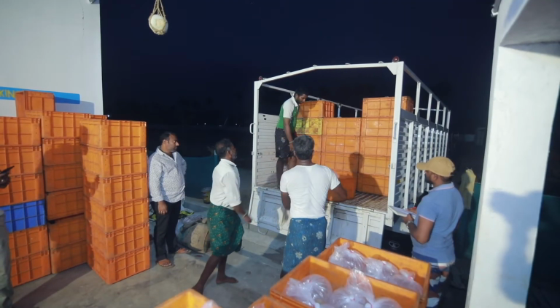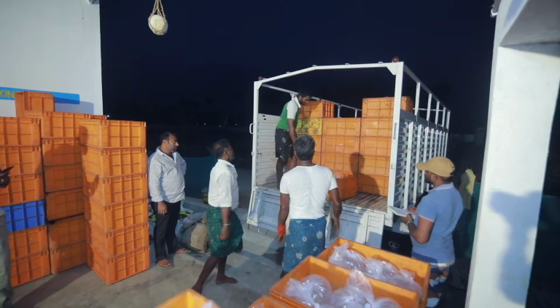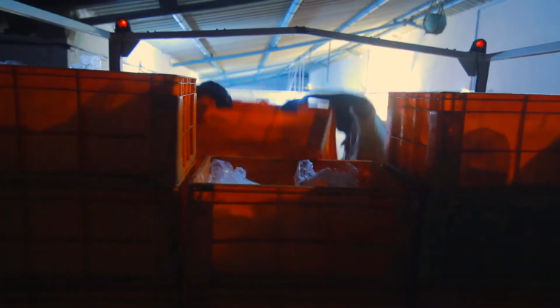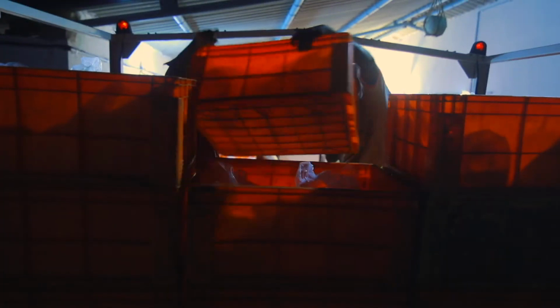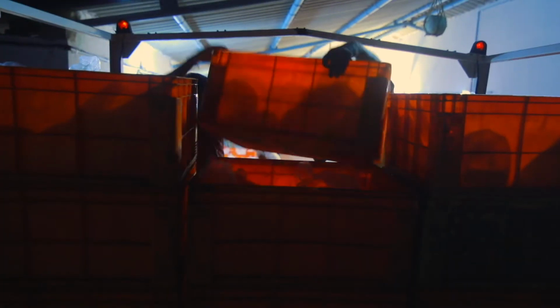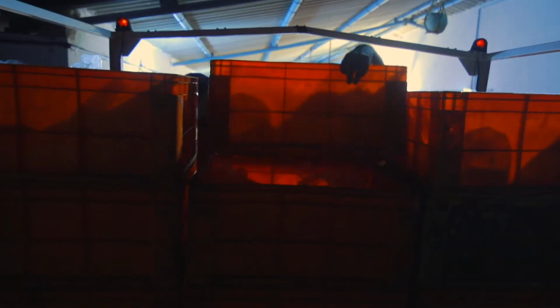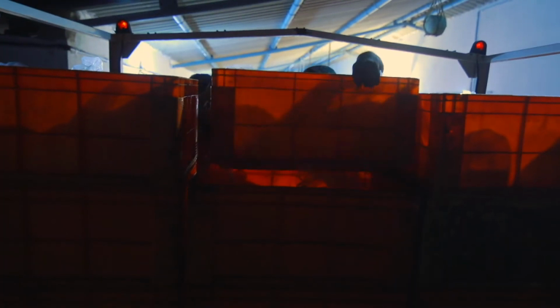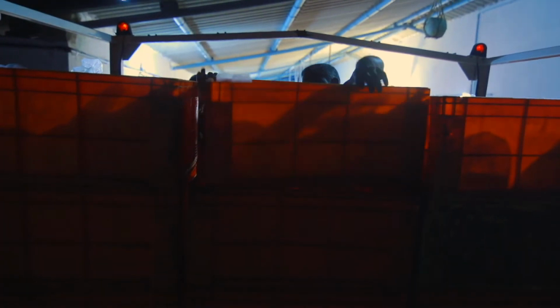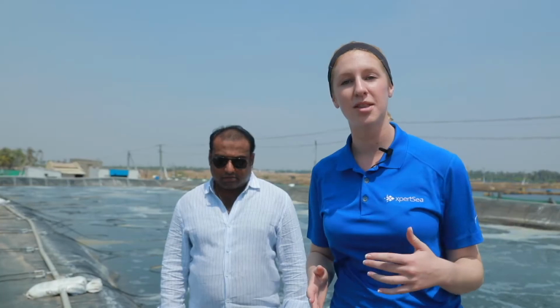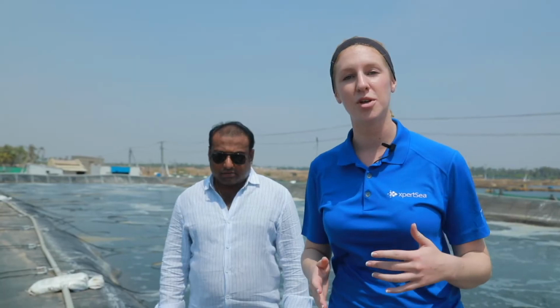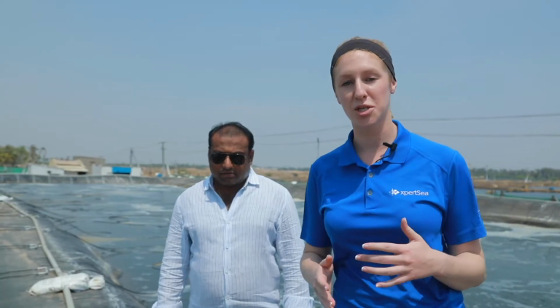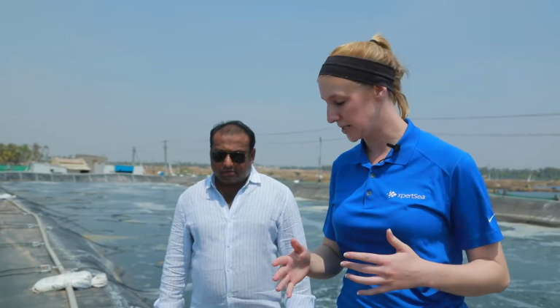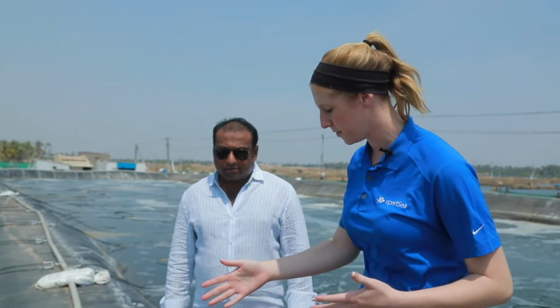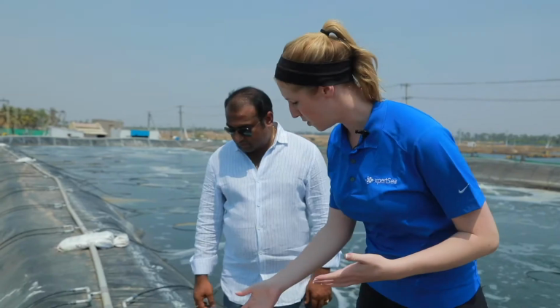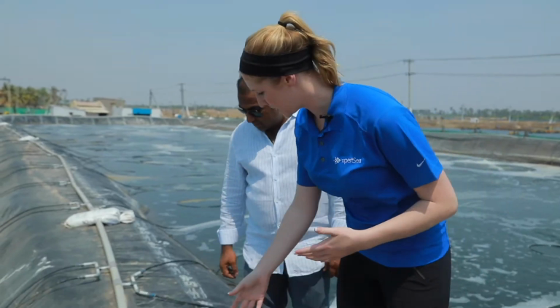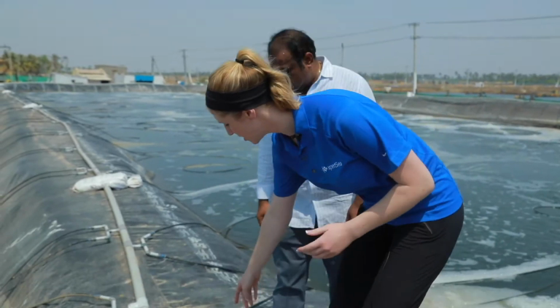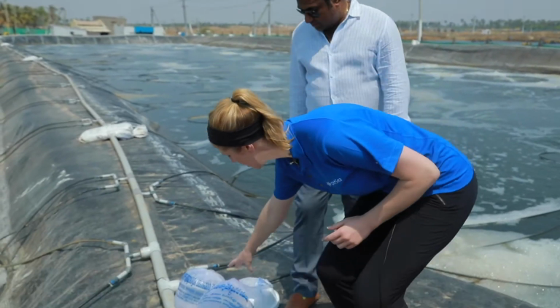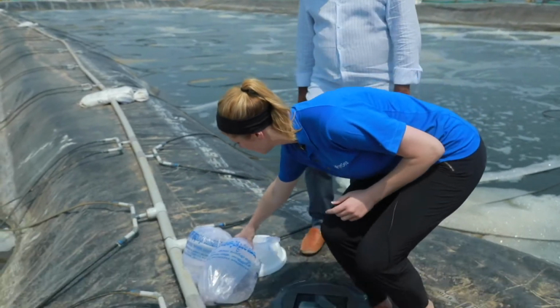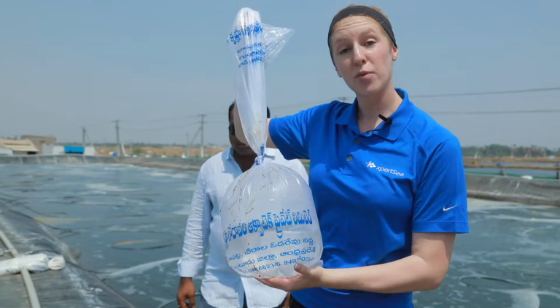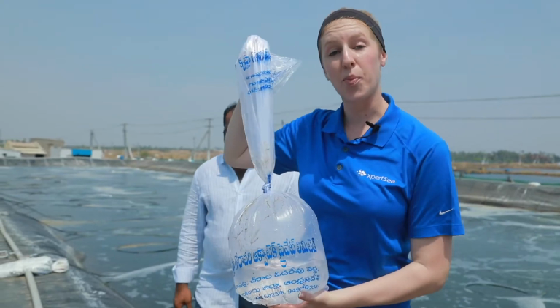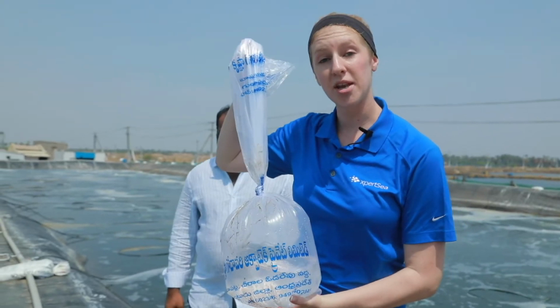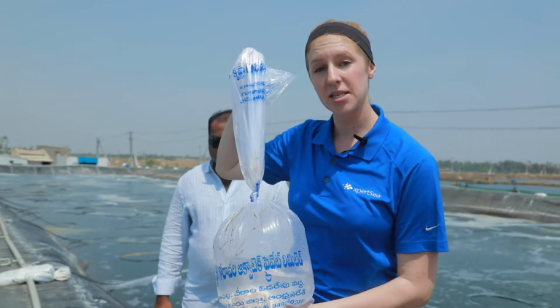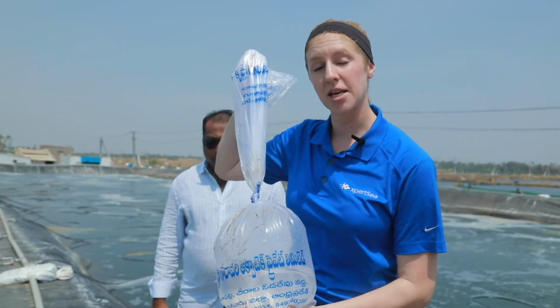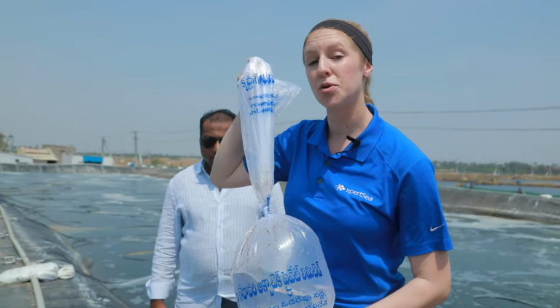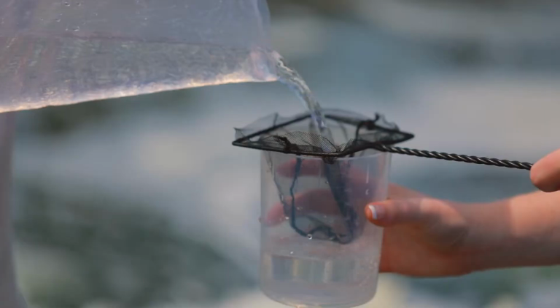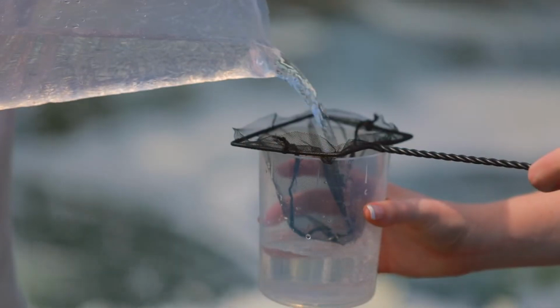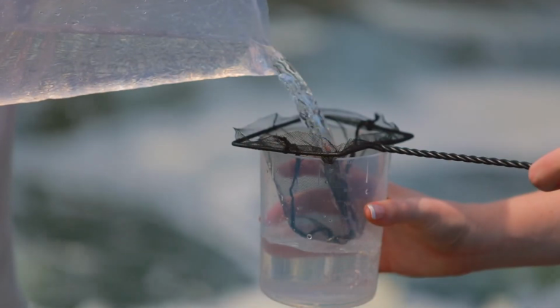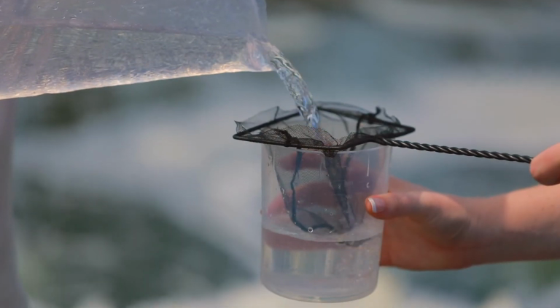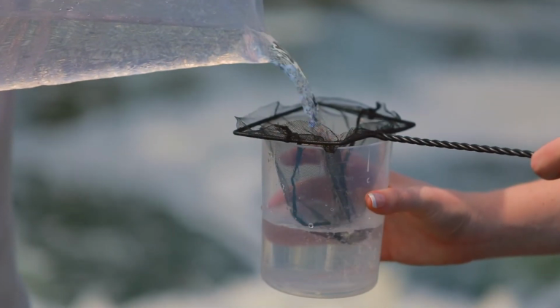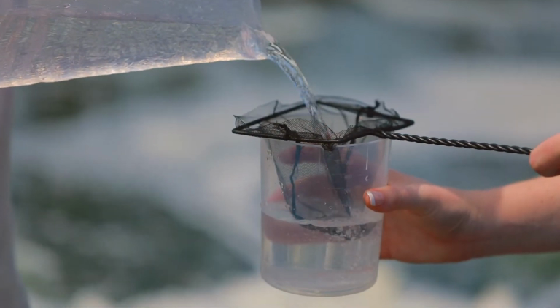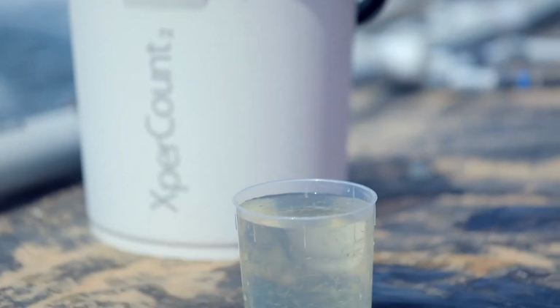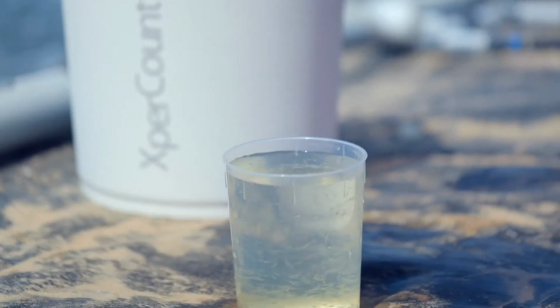We've taken a few bags from this shipment that we just received — you can see them here — and we've put them into one liter of clean seawater.